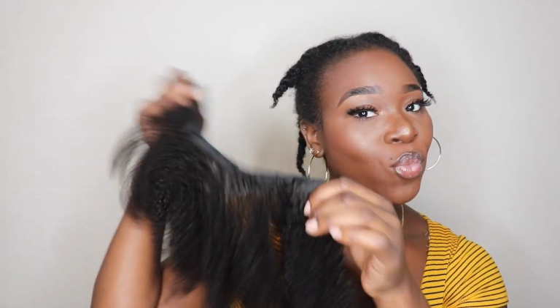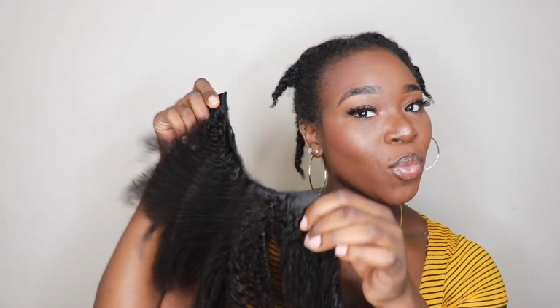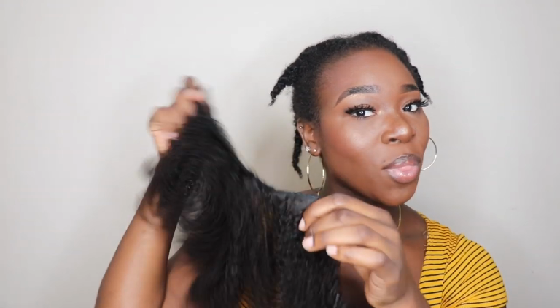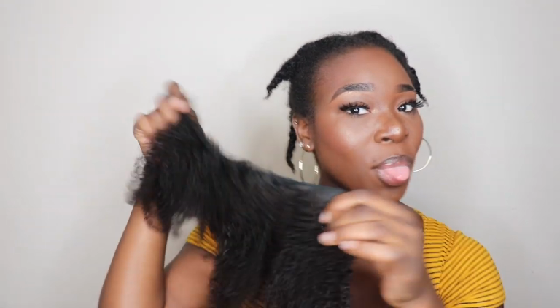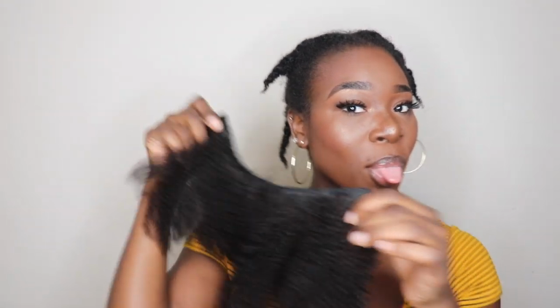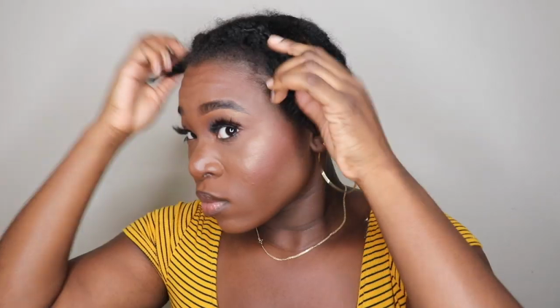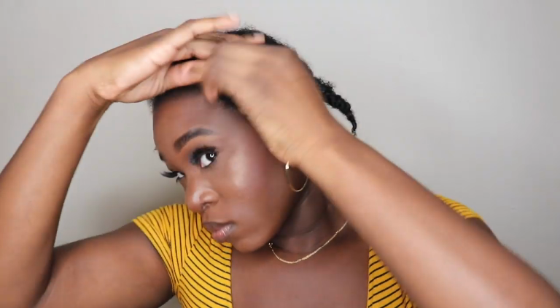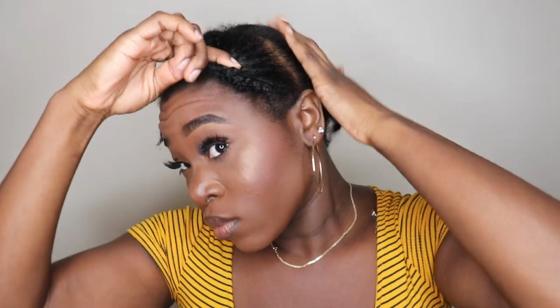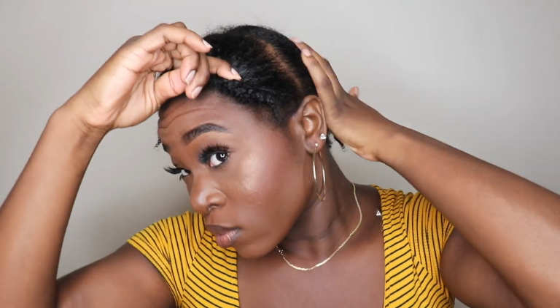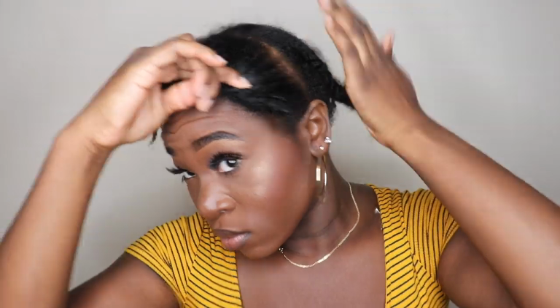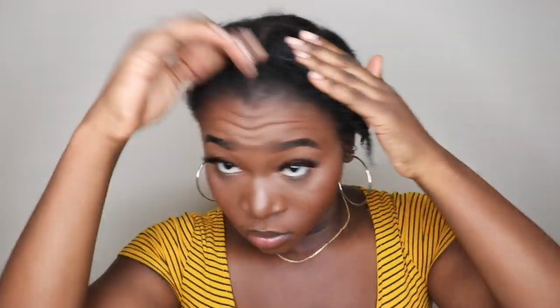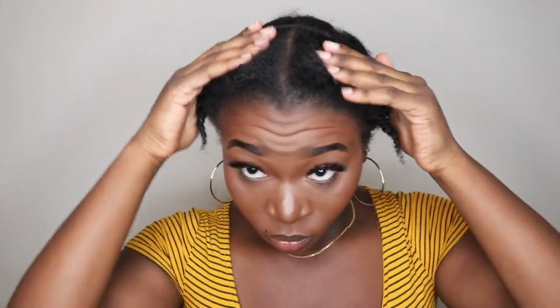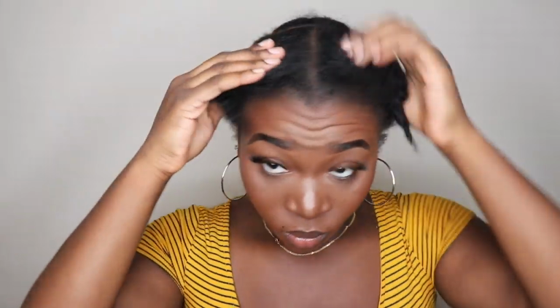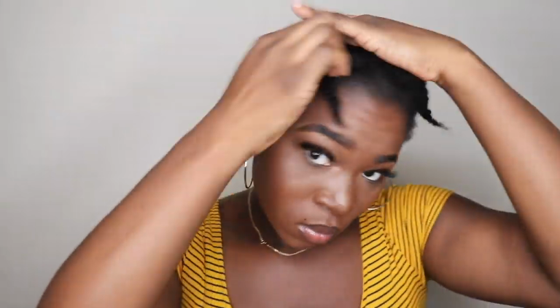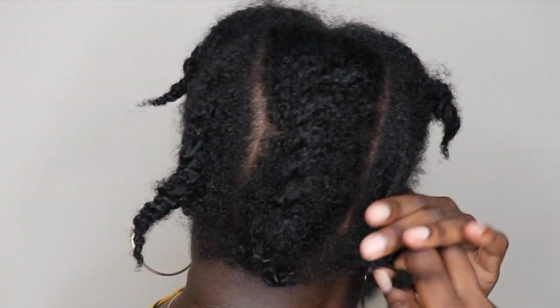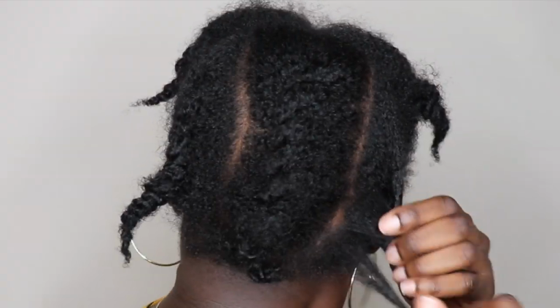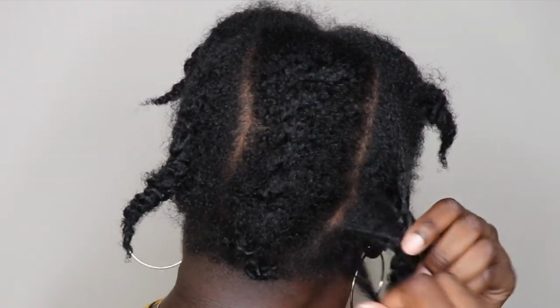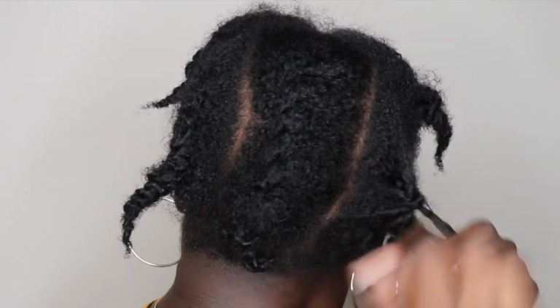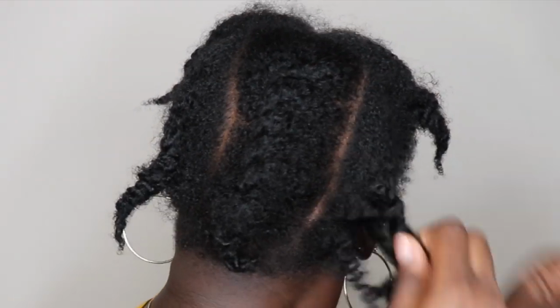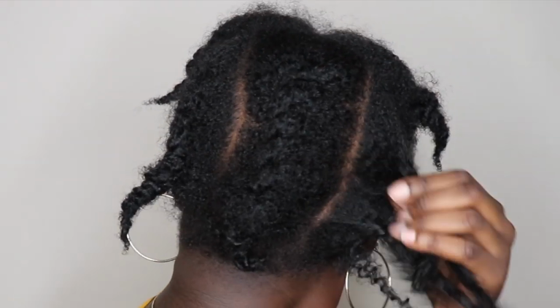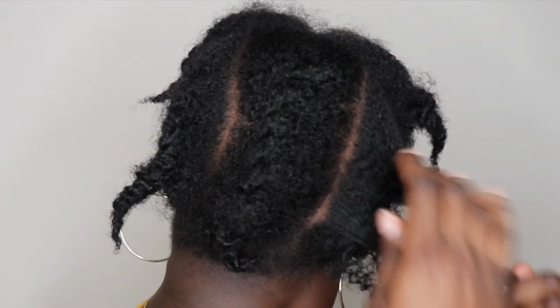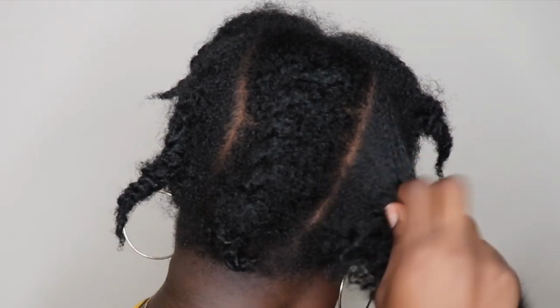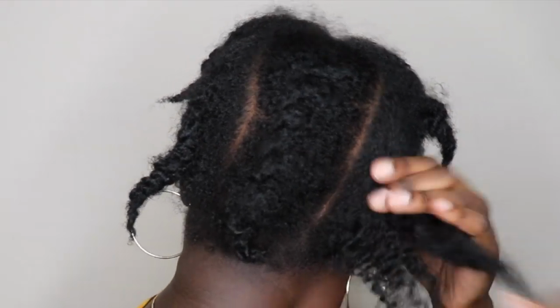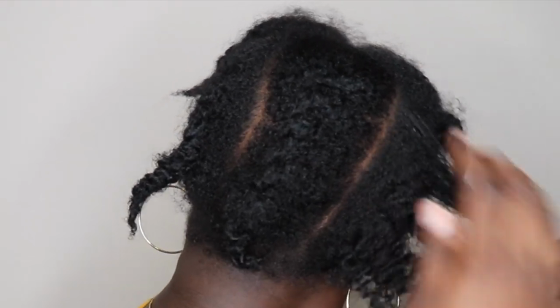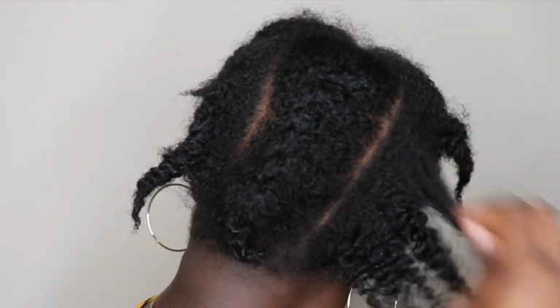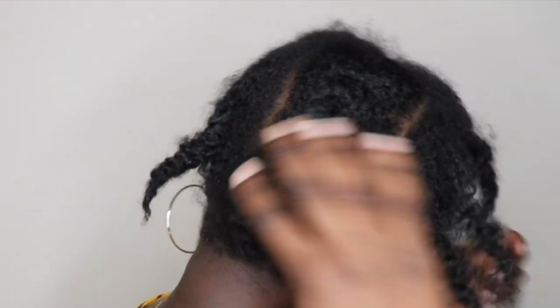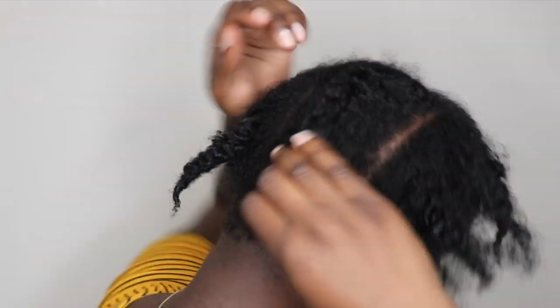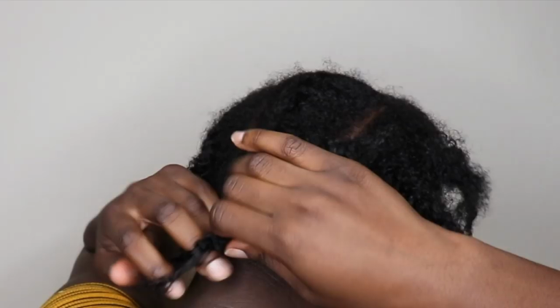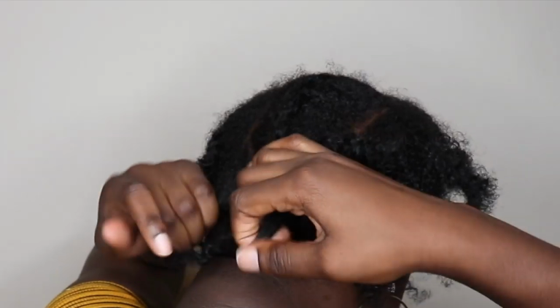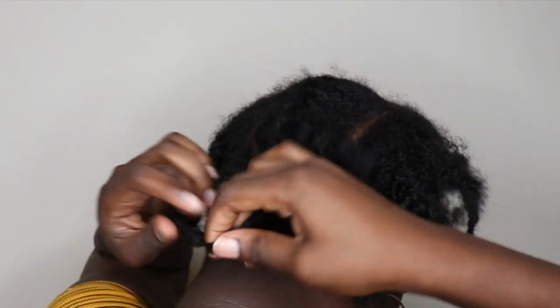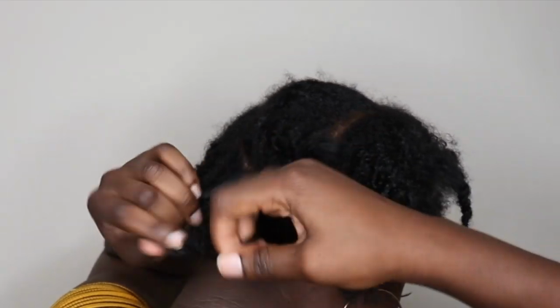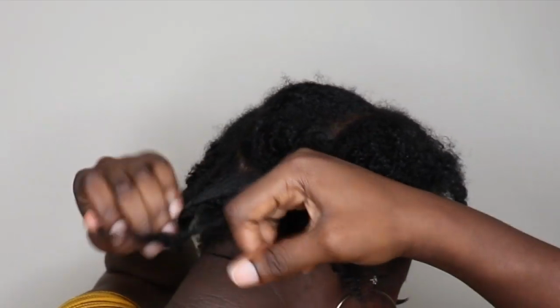I'm going to be doing a half up half down hairdo. I'm just taking out the twists that I did the night before.